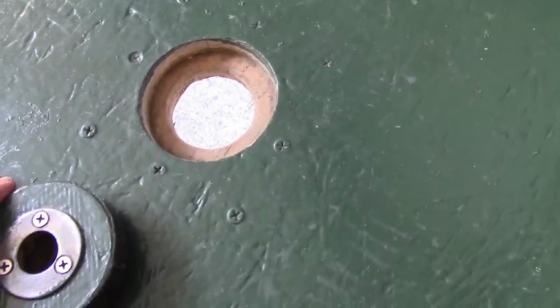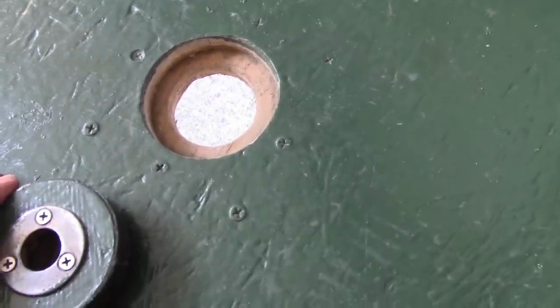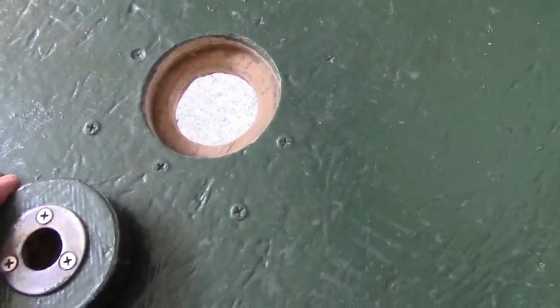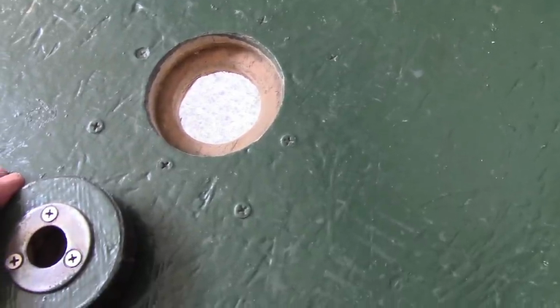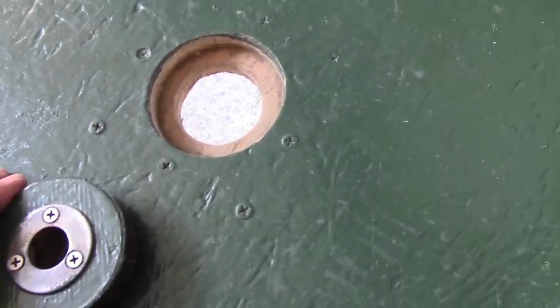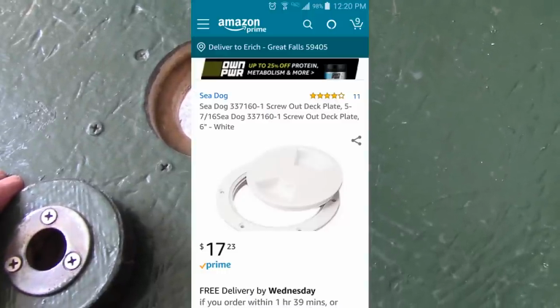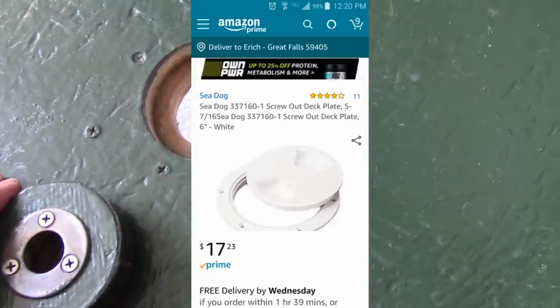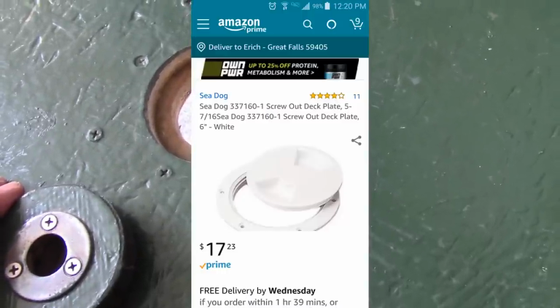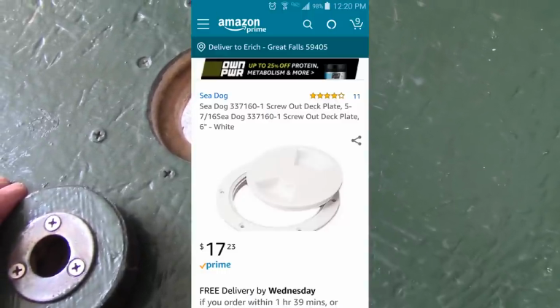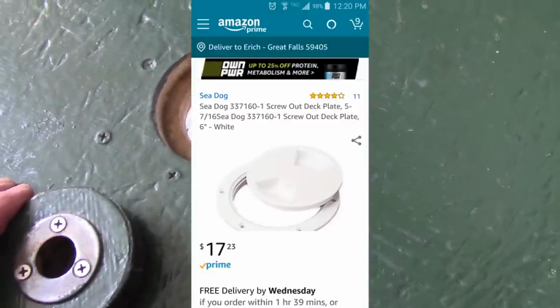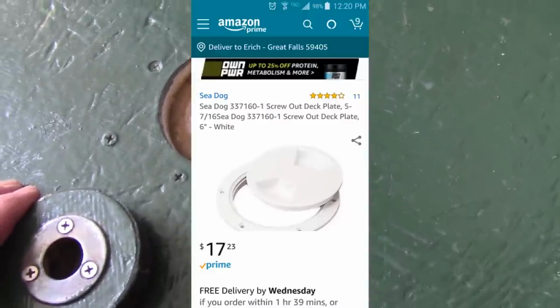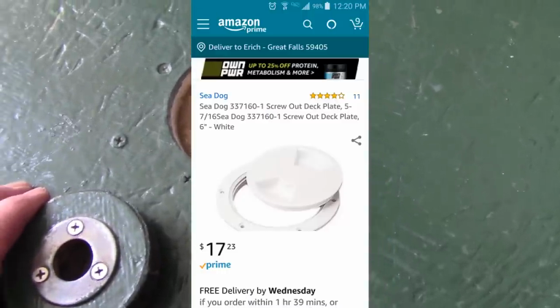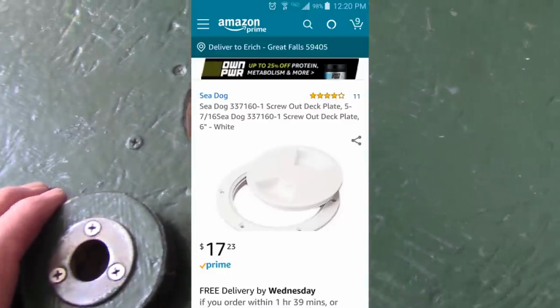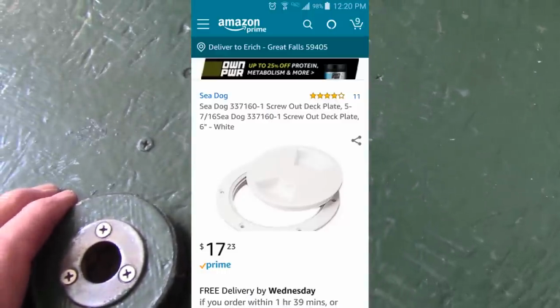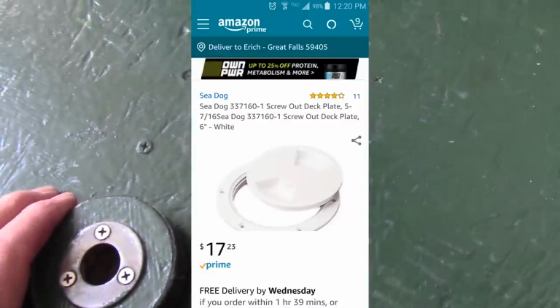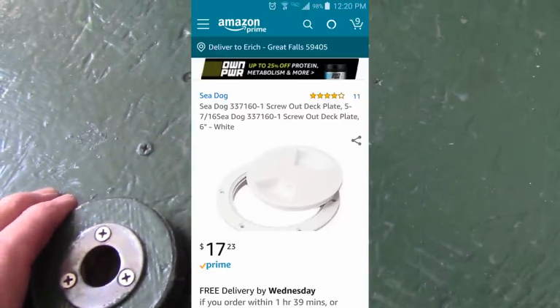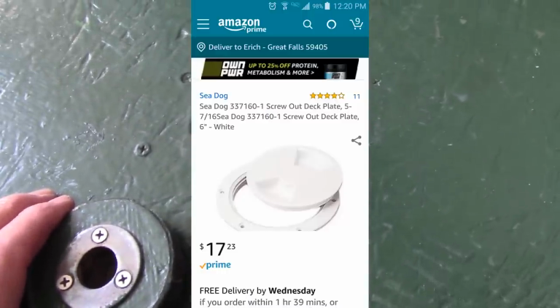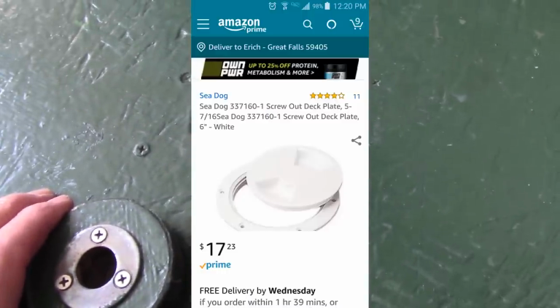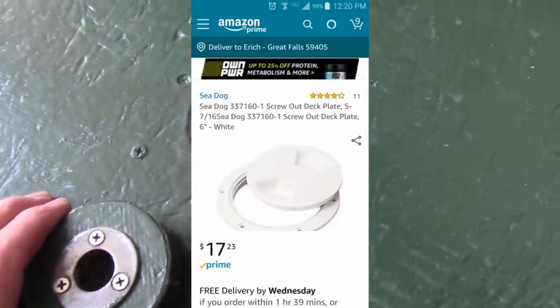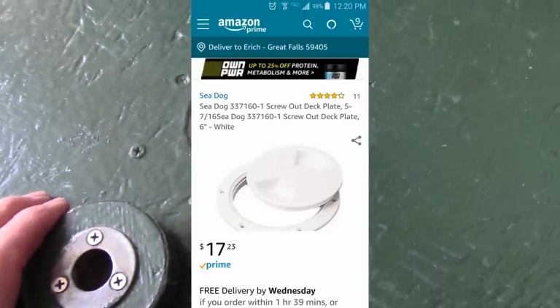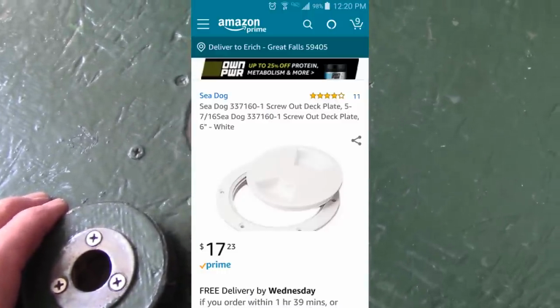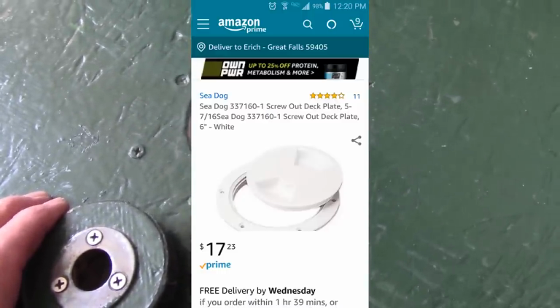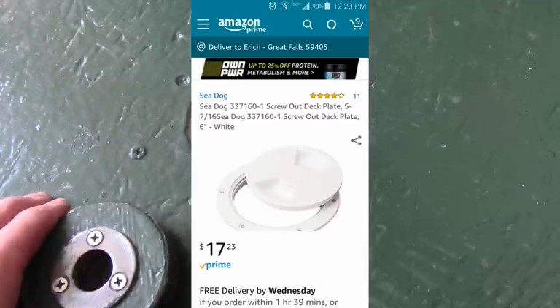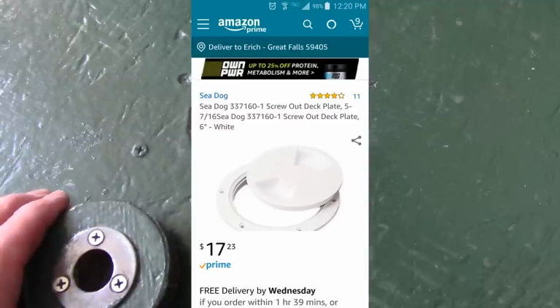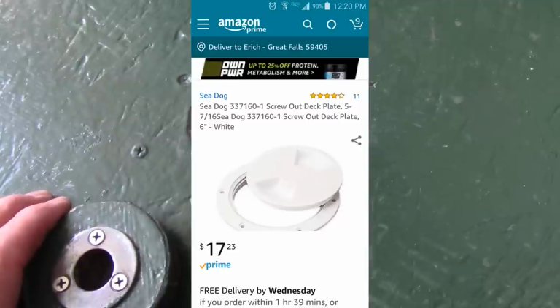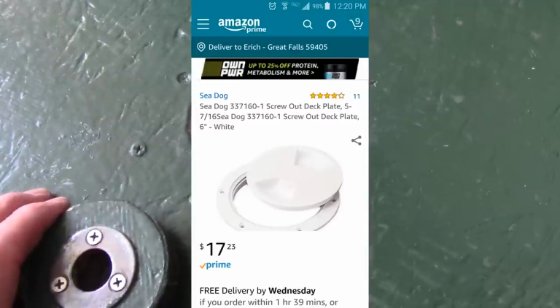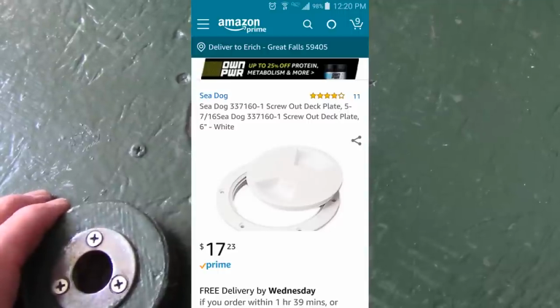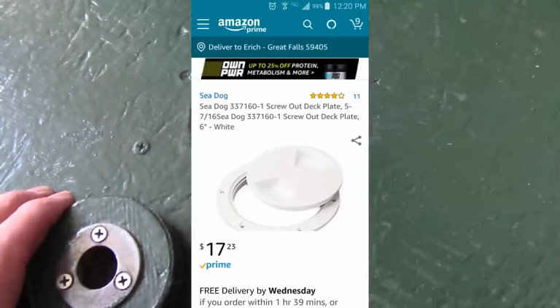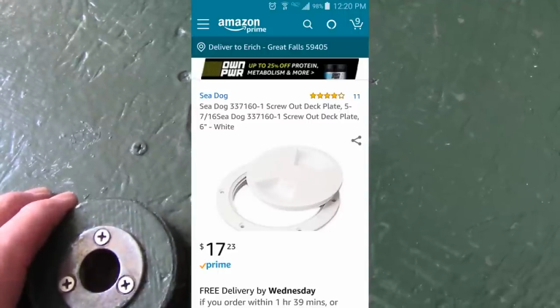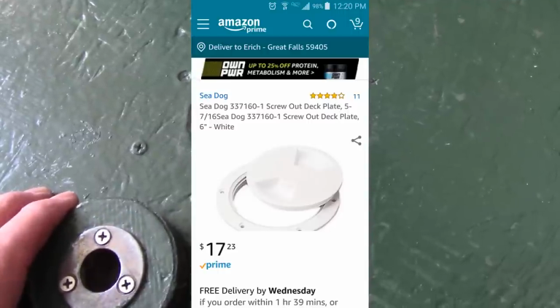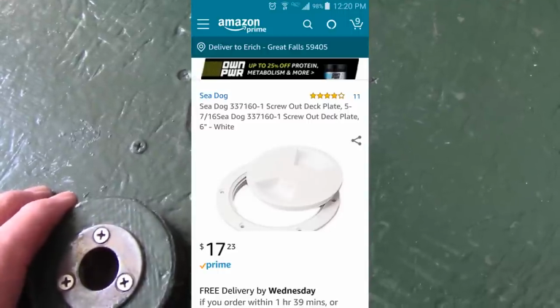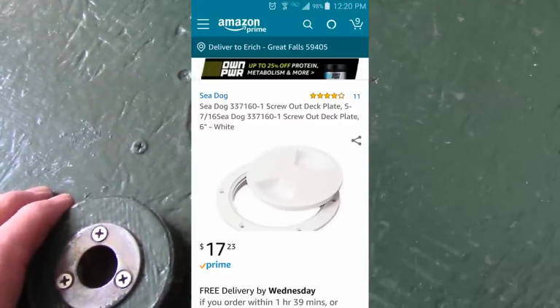I'll show you something on the screen that's easier to use — it's what my daughter used in her cargo trailer conversion.